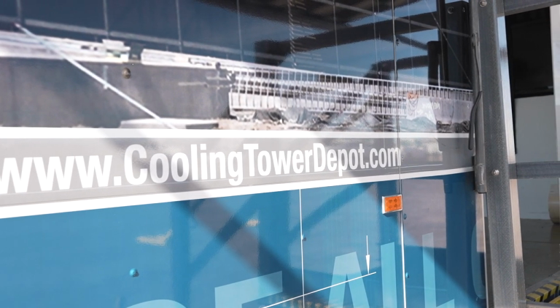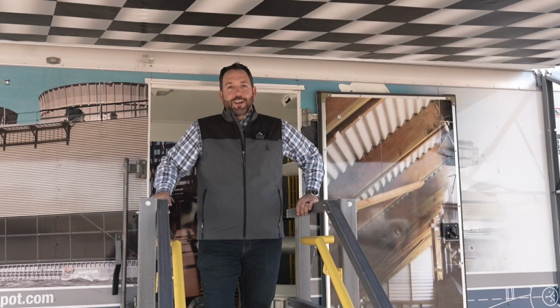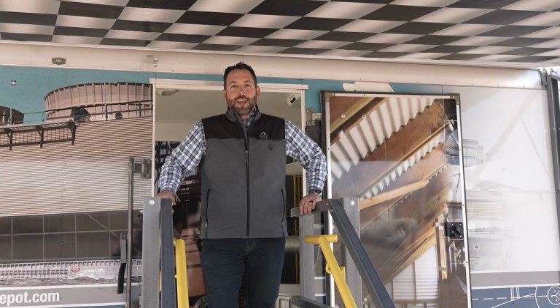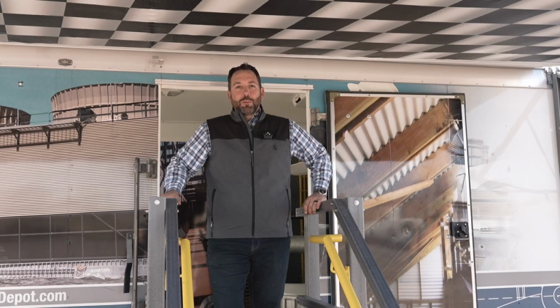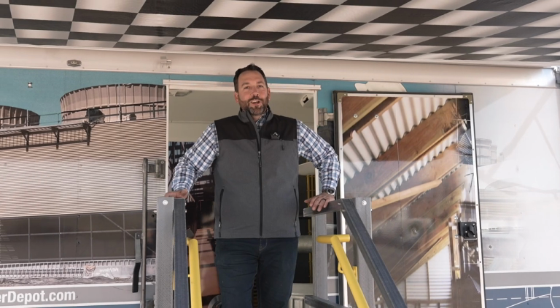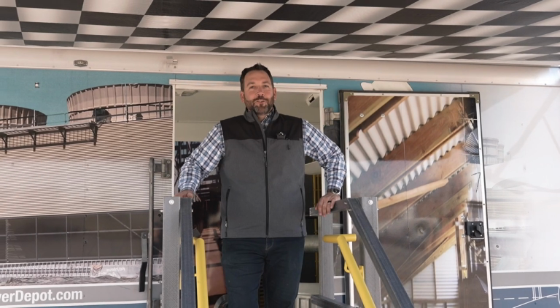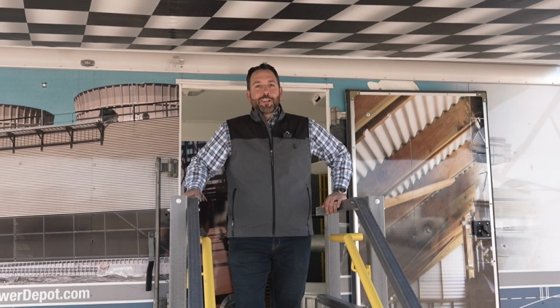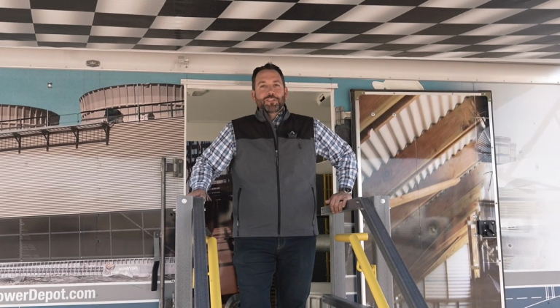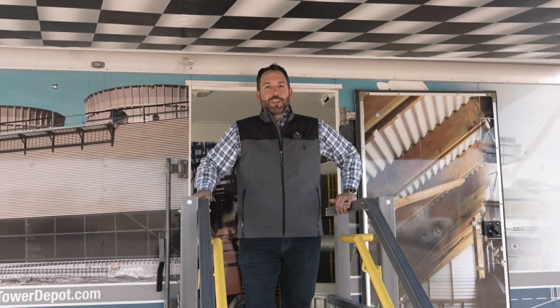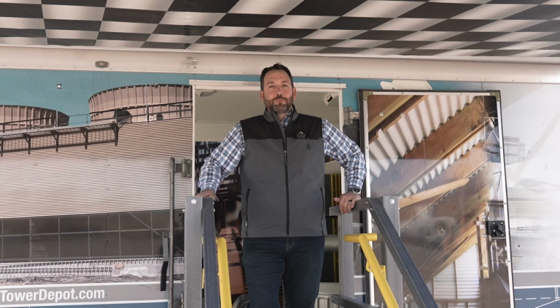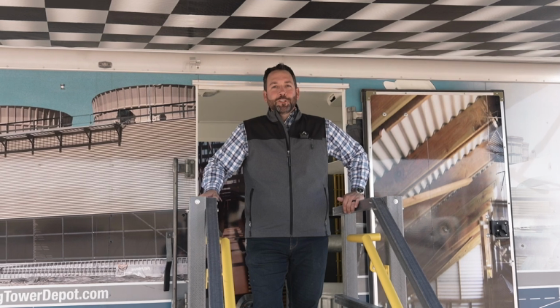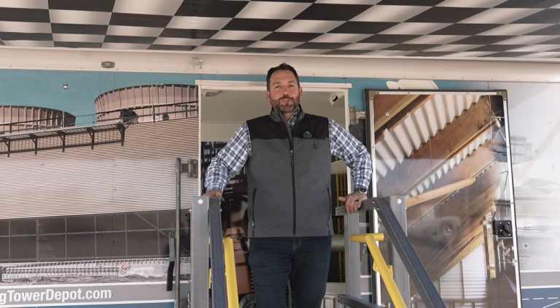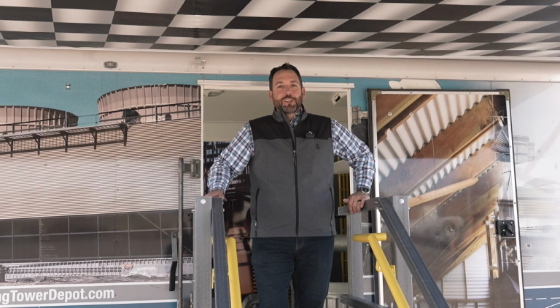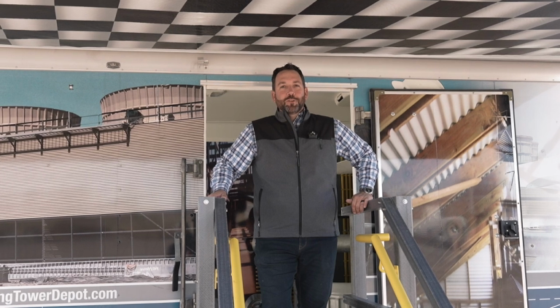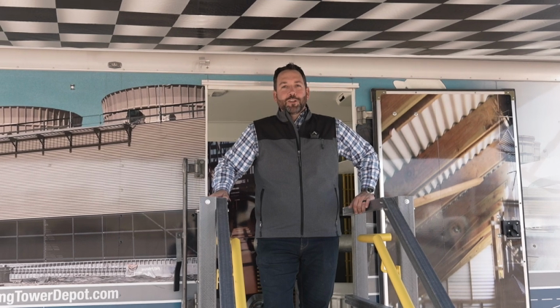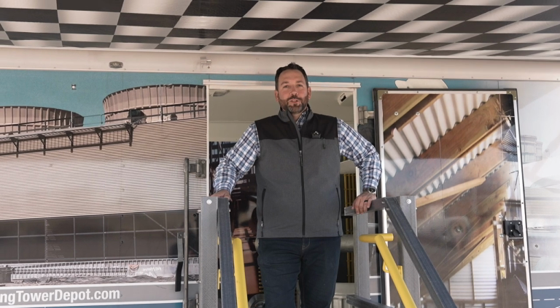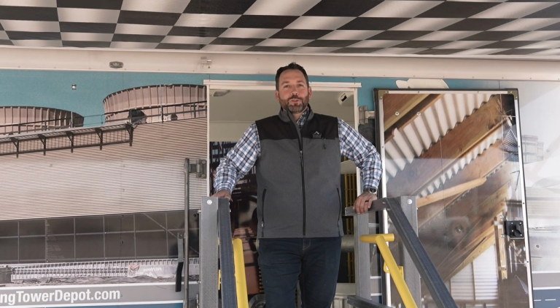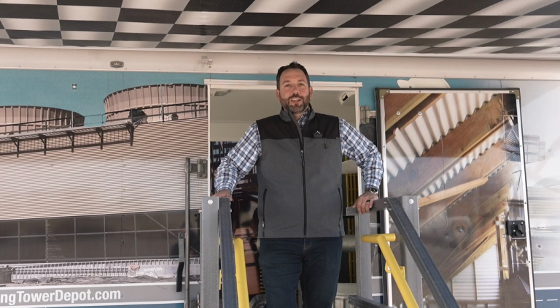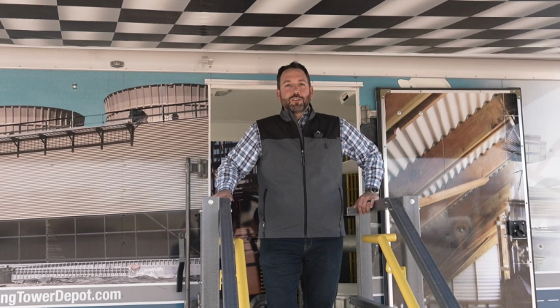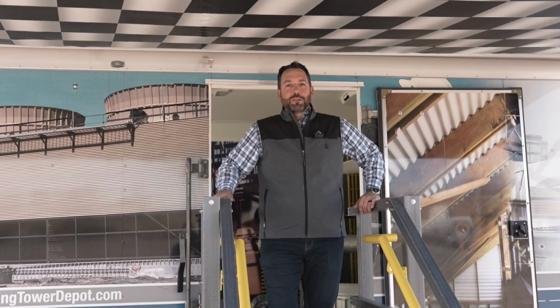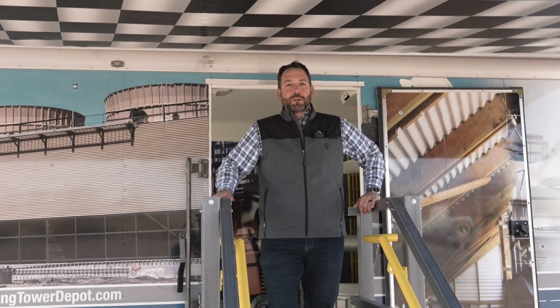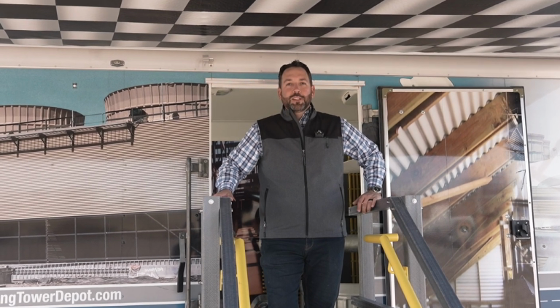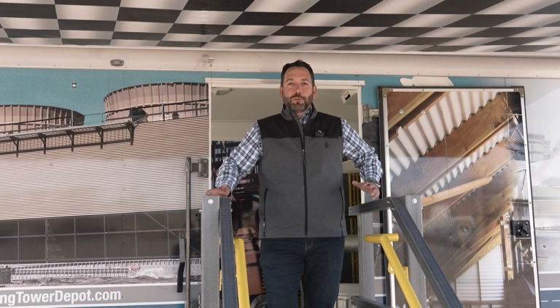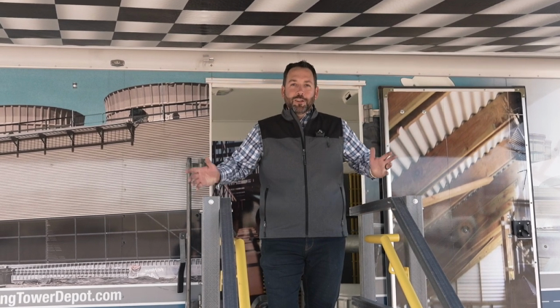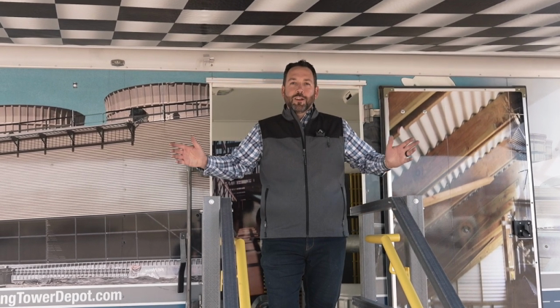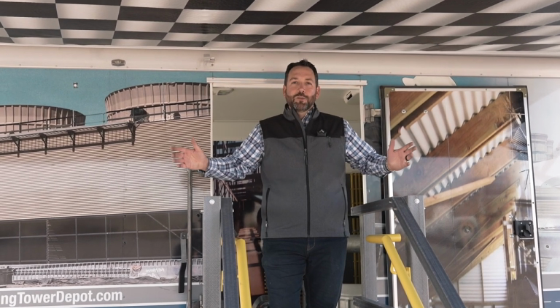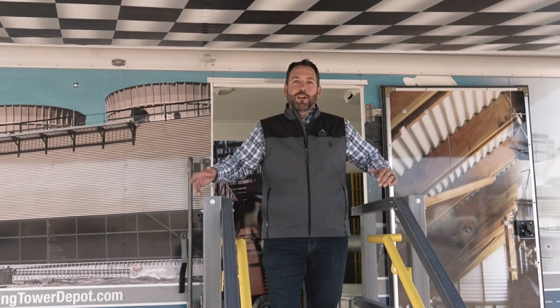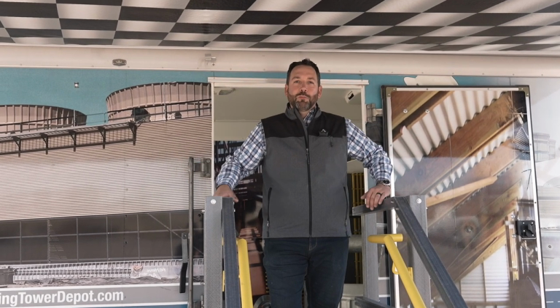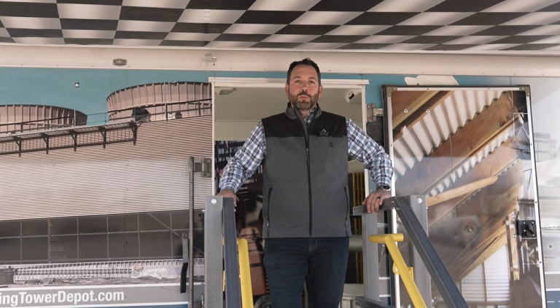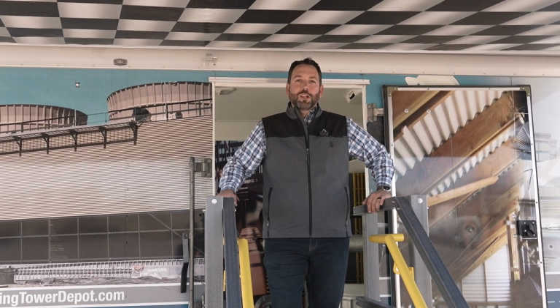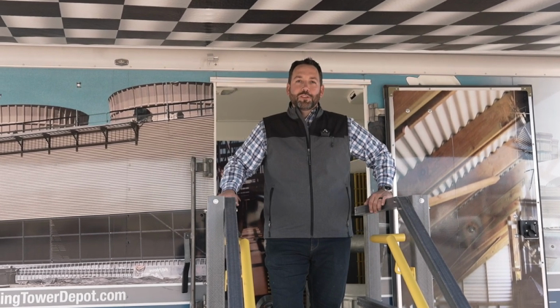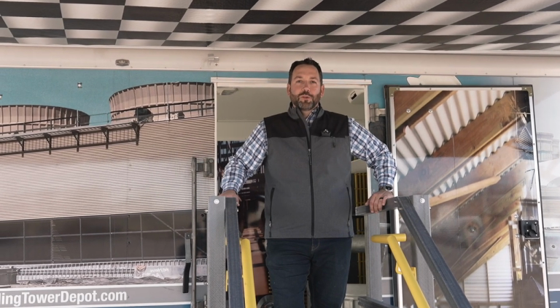Hi, I'm Brandon Reese, Regional Sales Director with Cooling Tower Depot. Today we're going to talk to you about our mobile classroom.